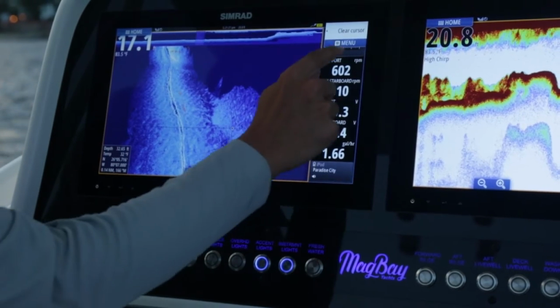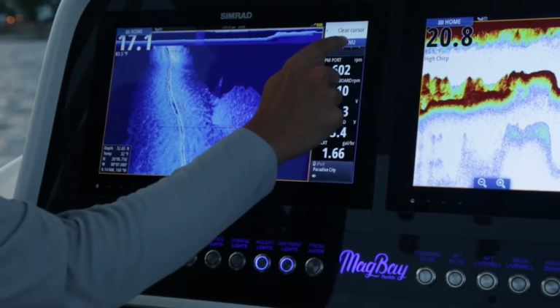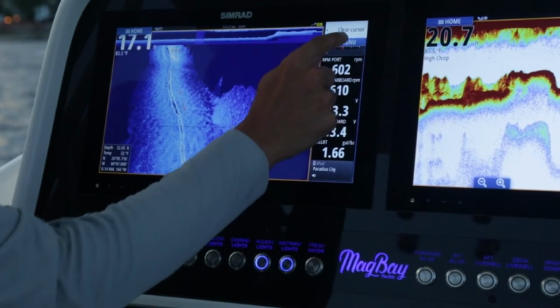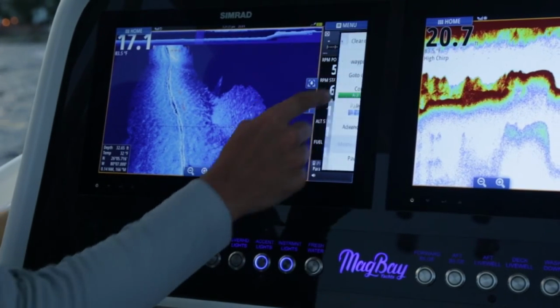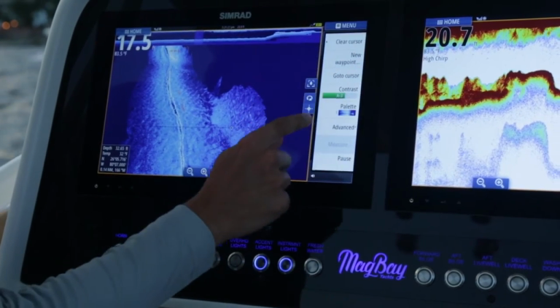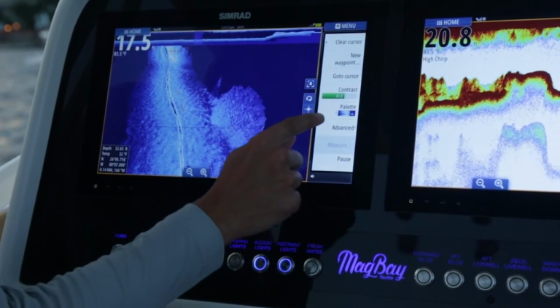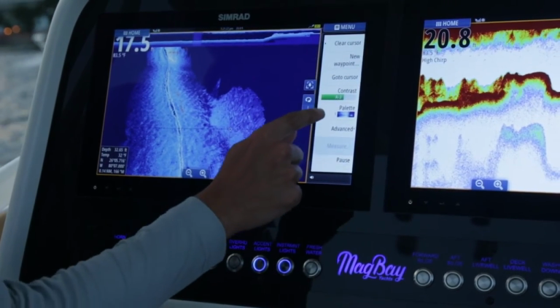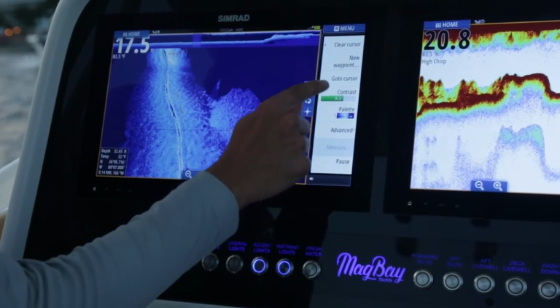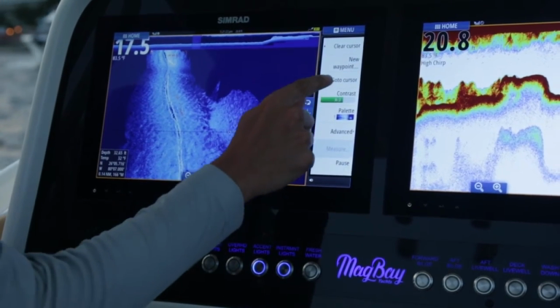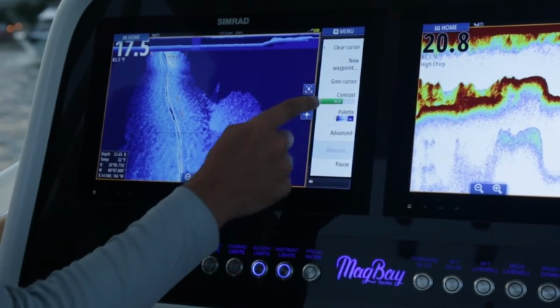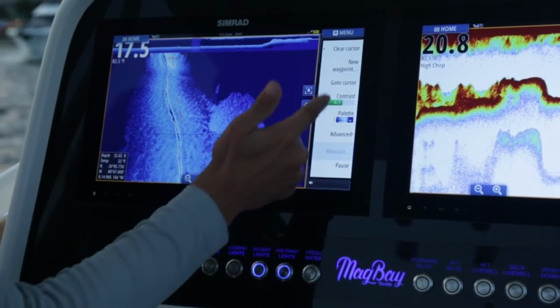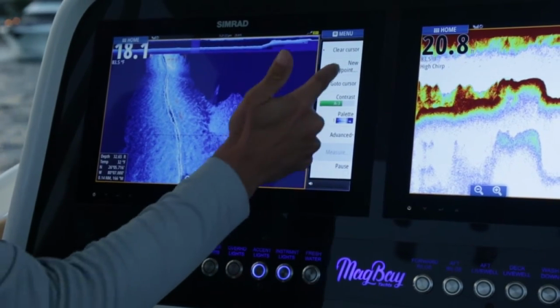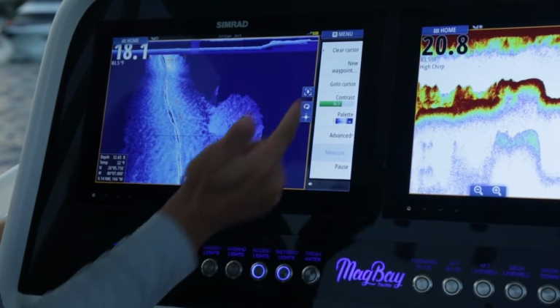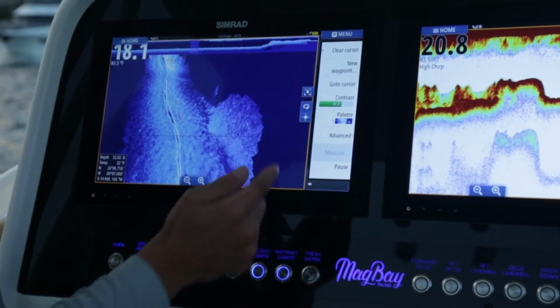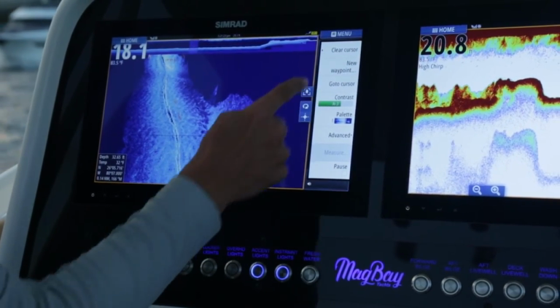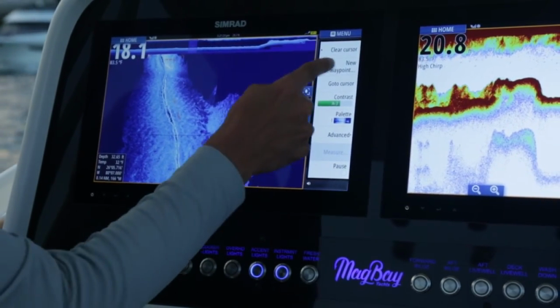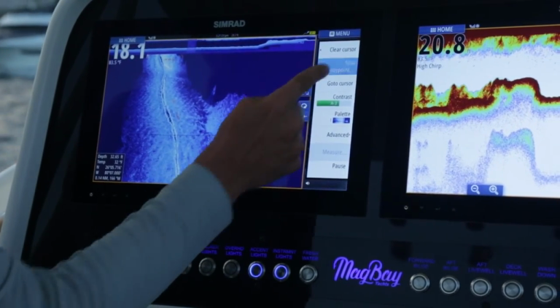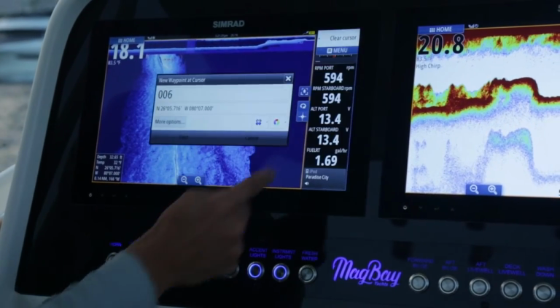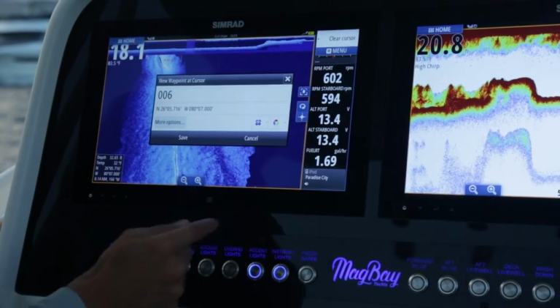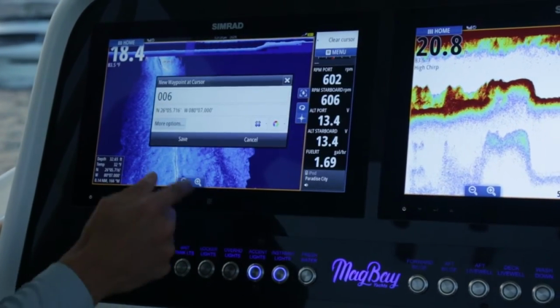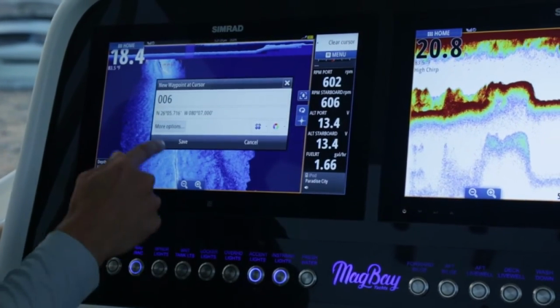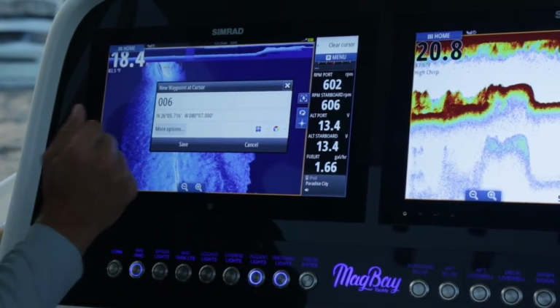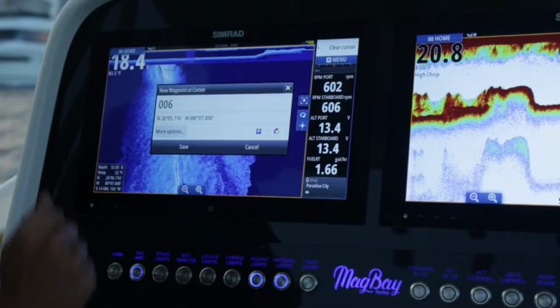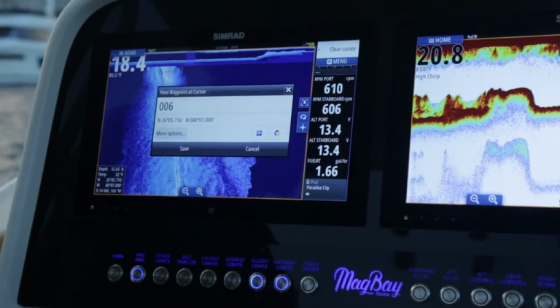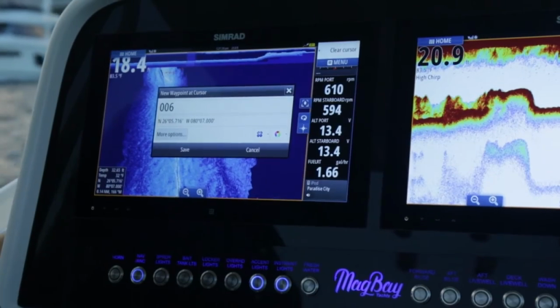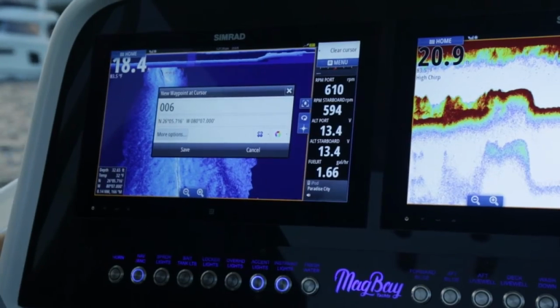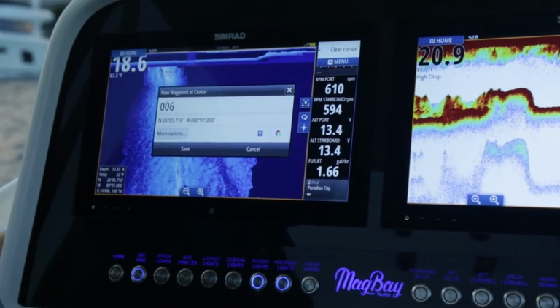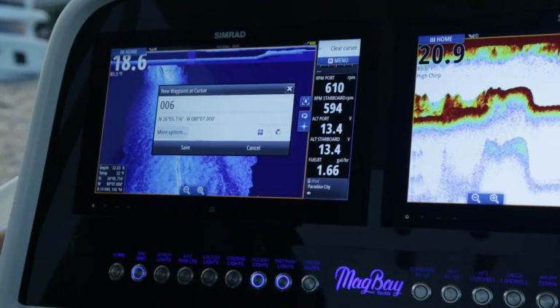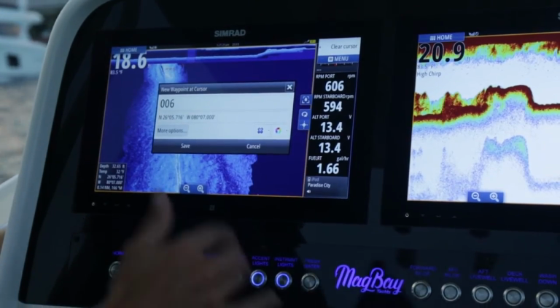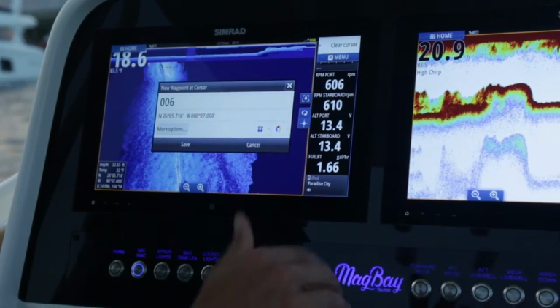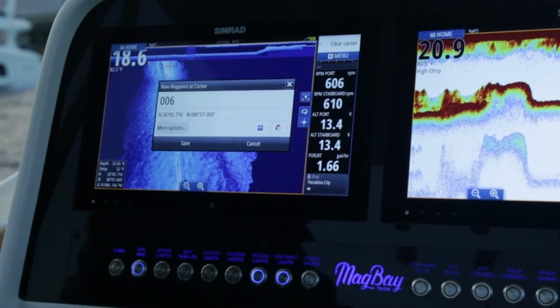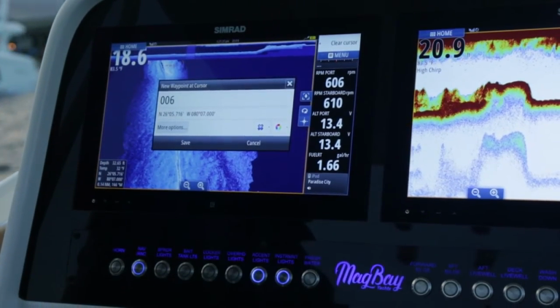Now I can go into my menu, I can go to cursor, I can mark that waypoint. Very simple, fast, easy to use.